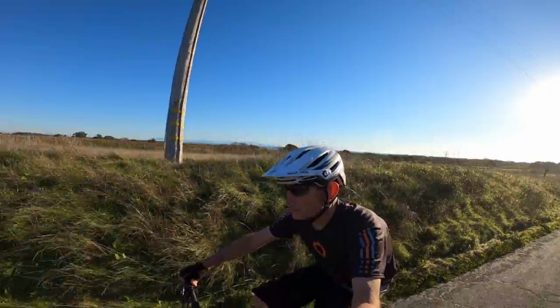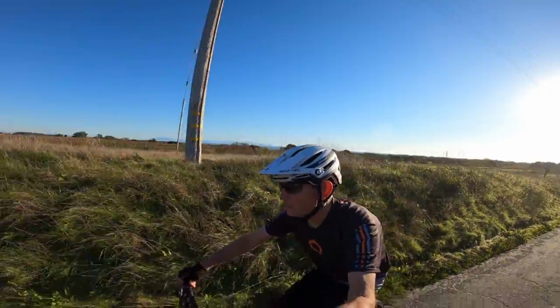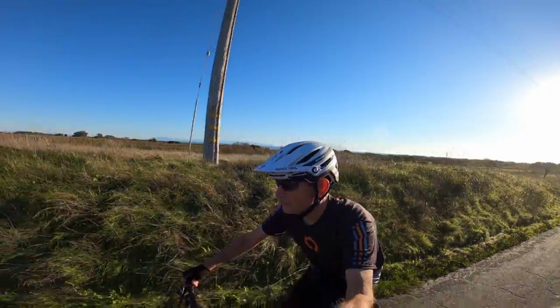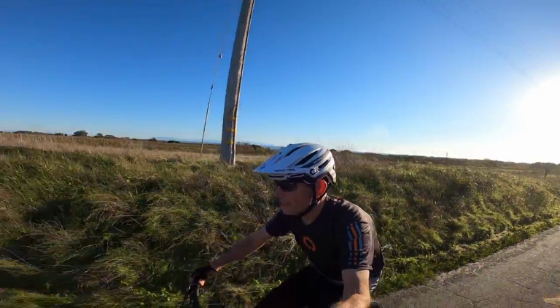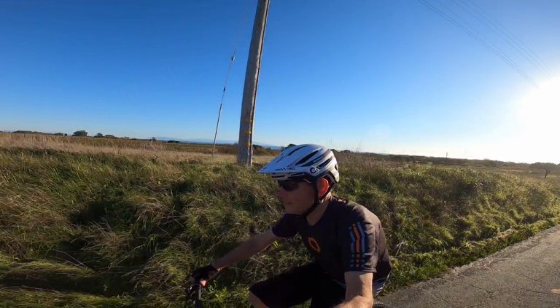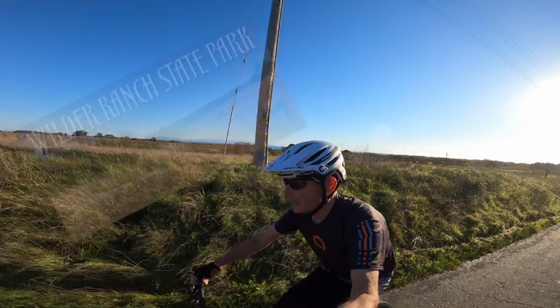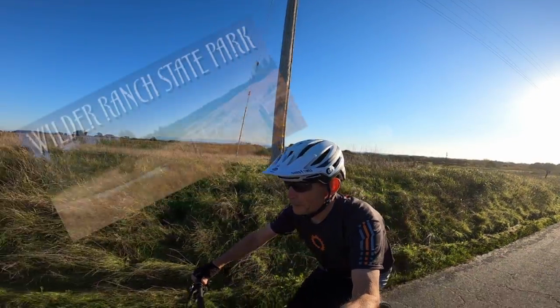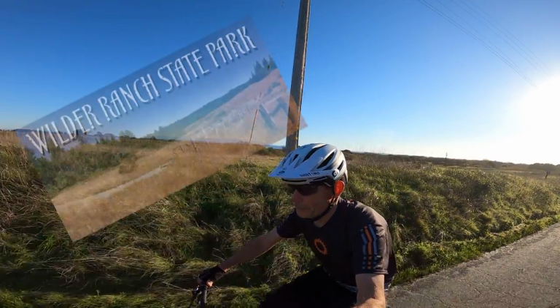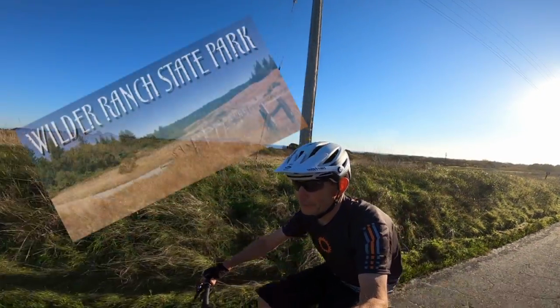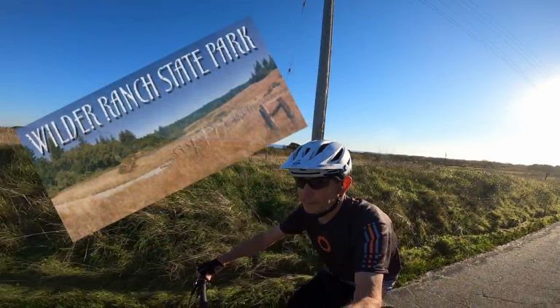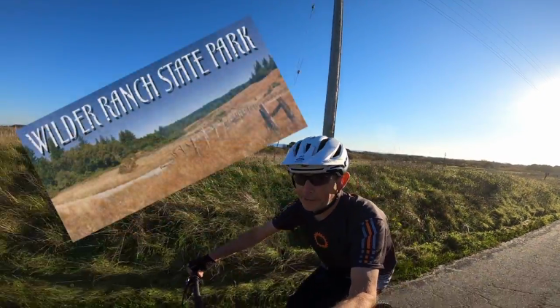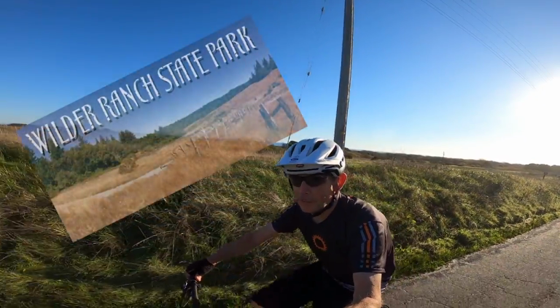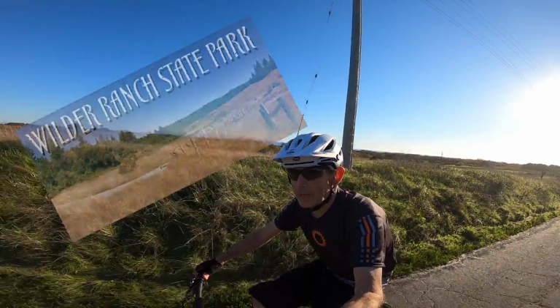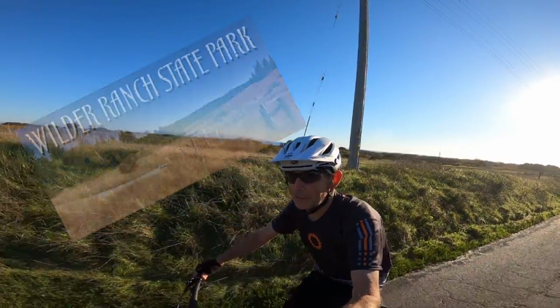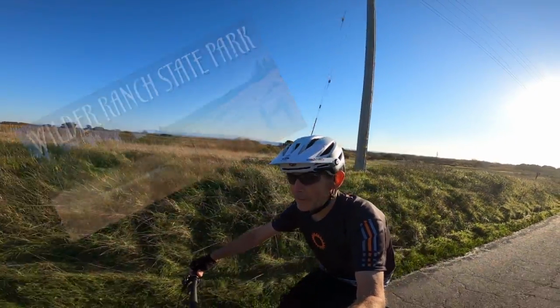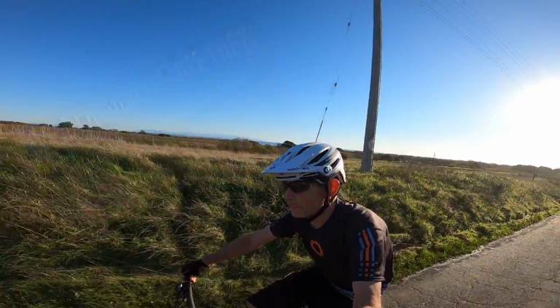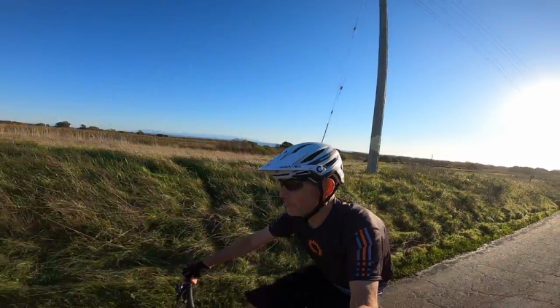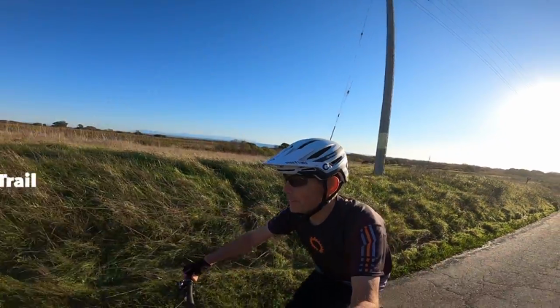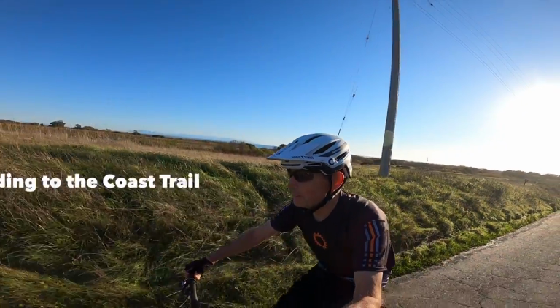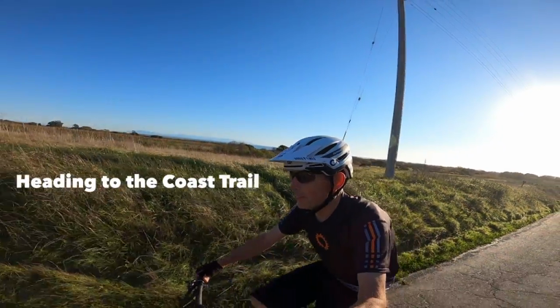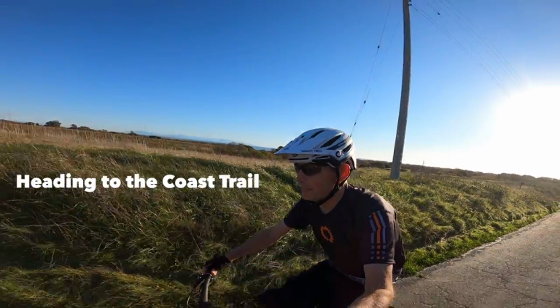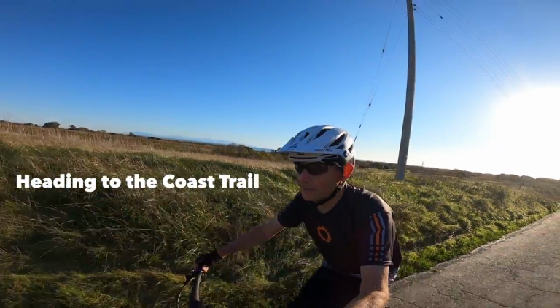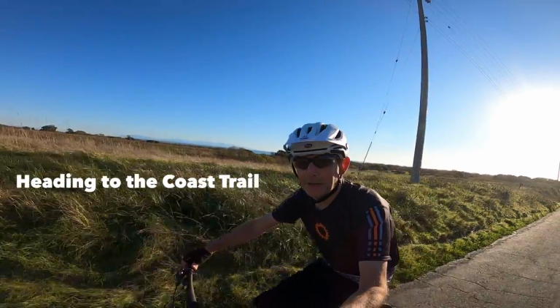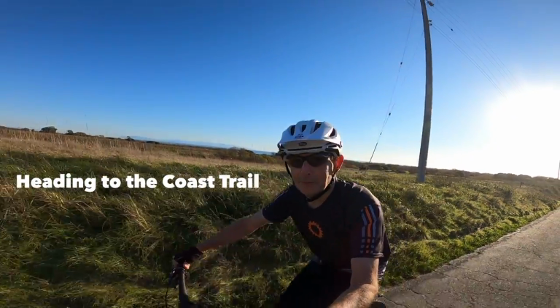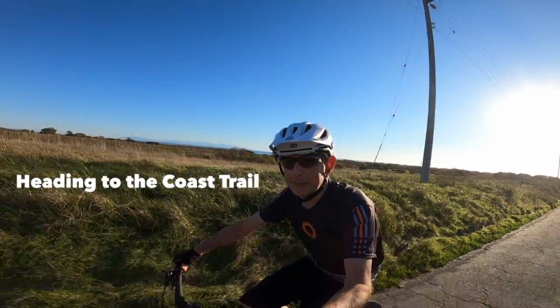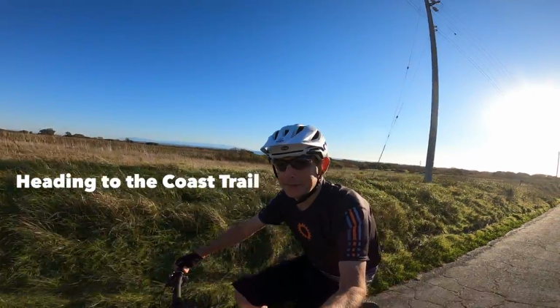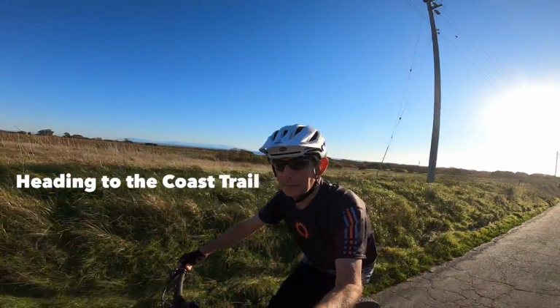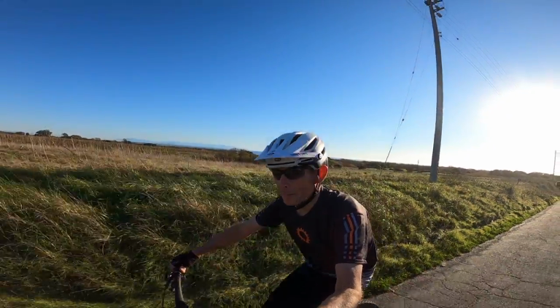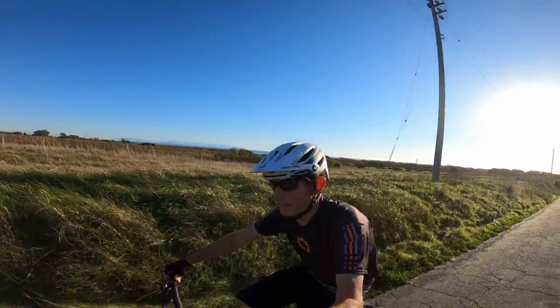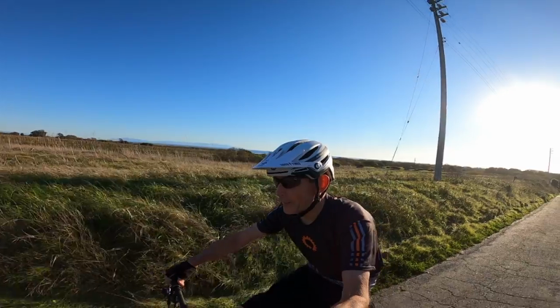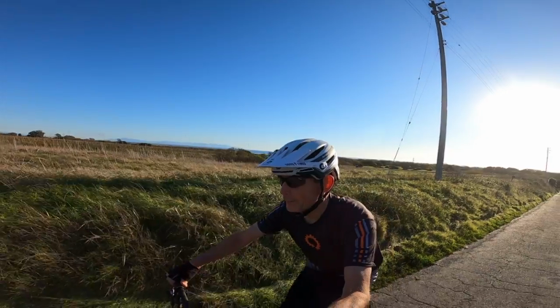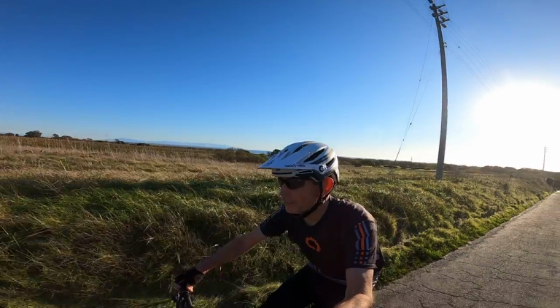It's a beautiful day in Santa Cruz. I'm here in Wilder Ranch, one of my favorite mountain biking playgrounds.